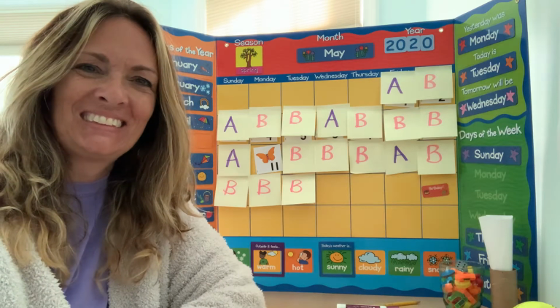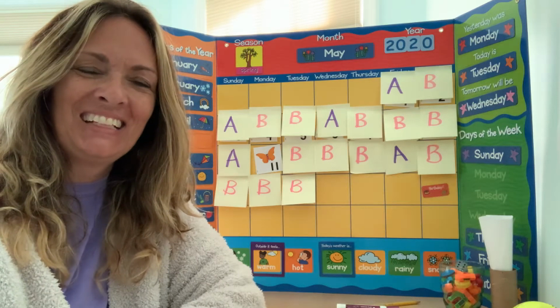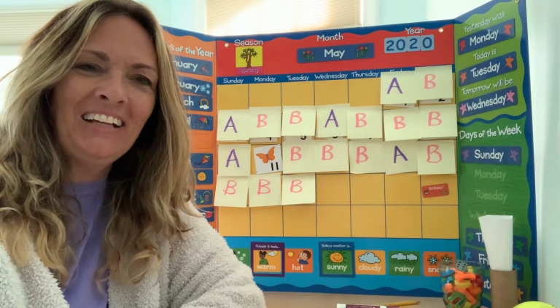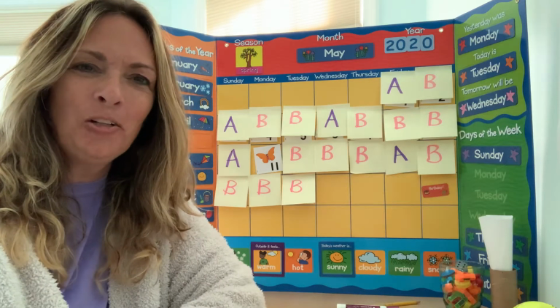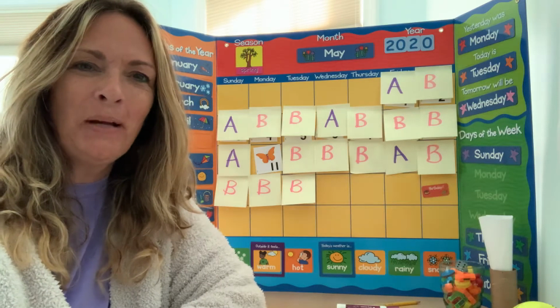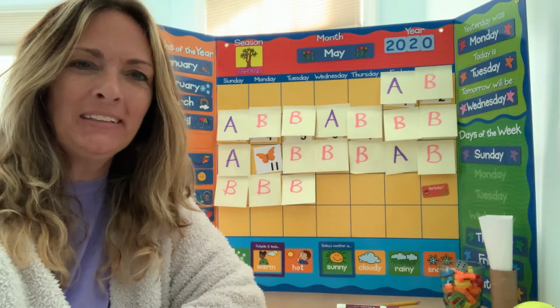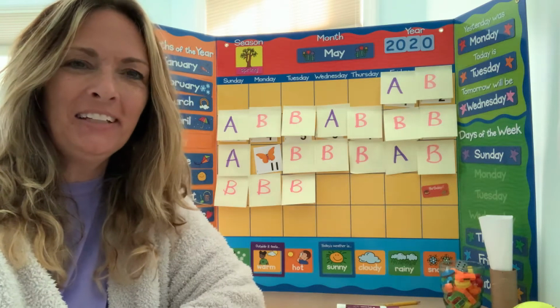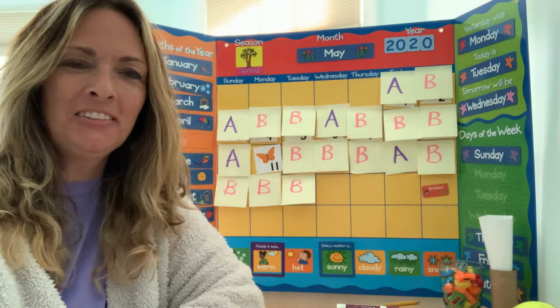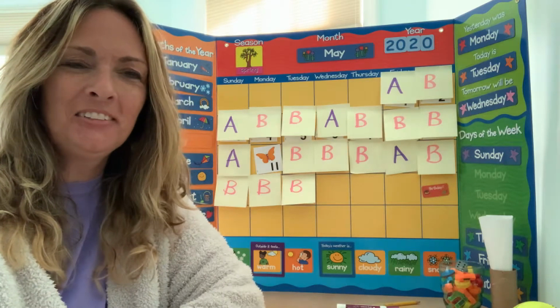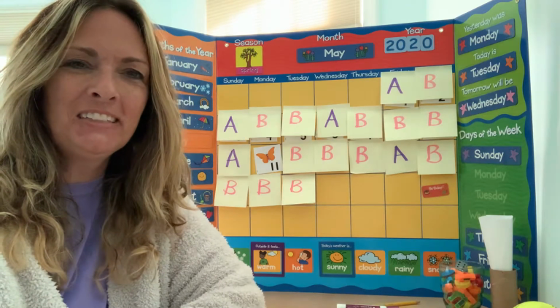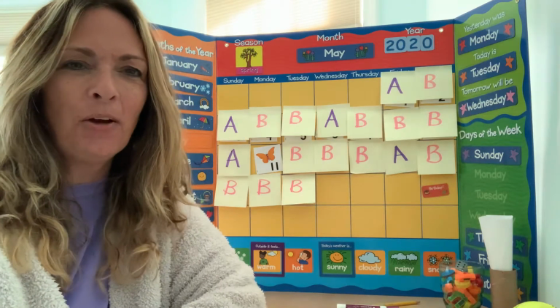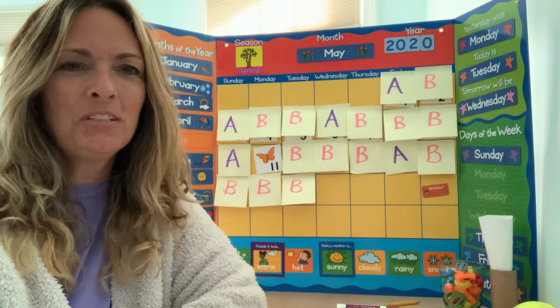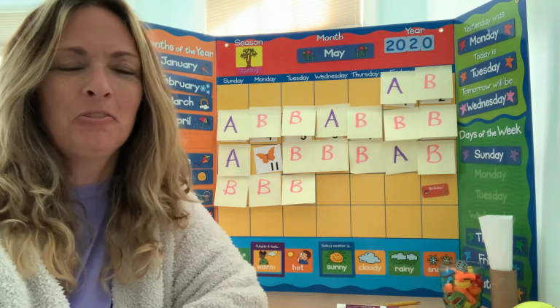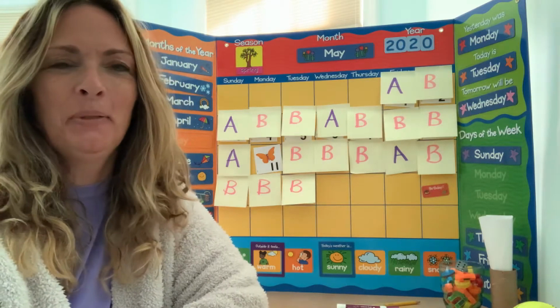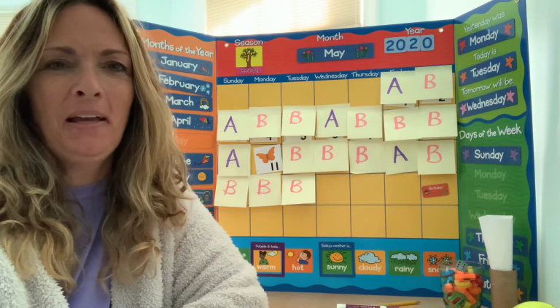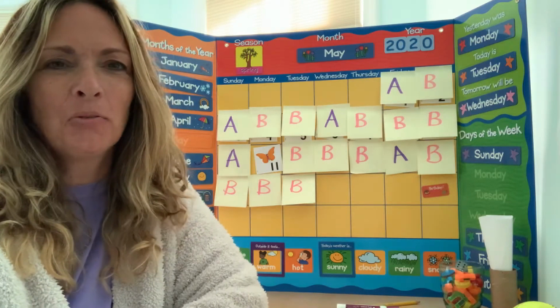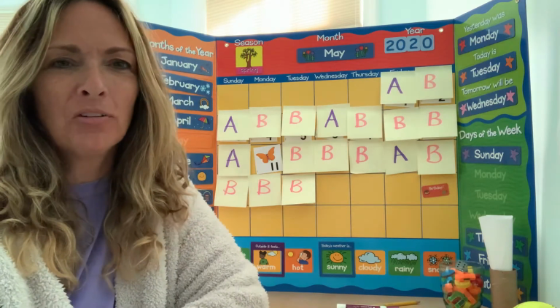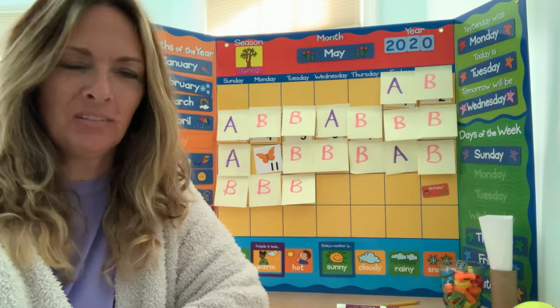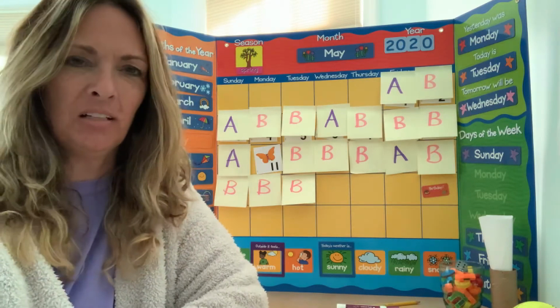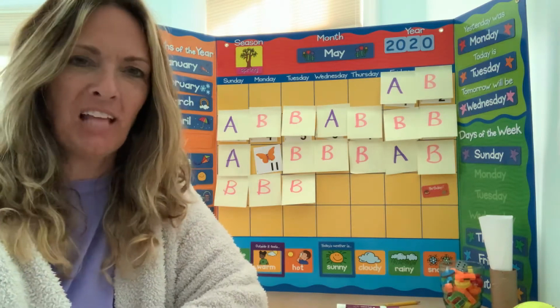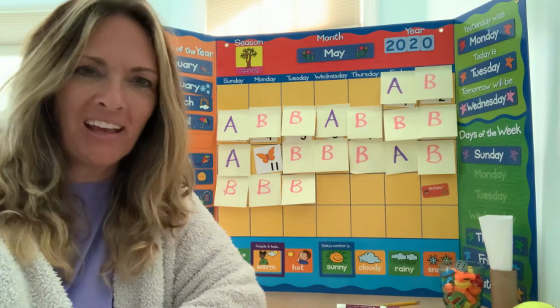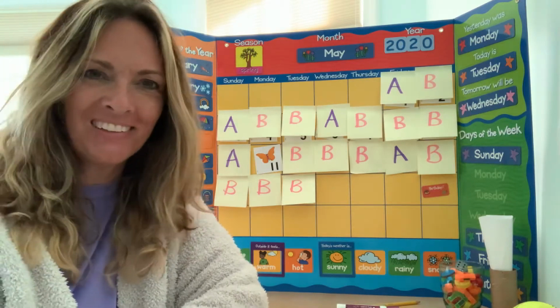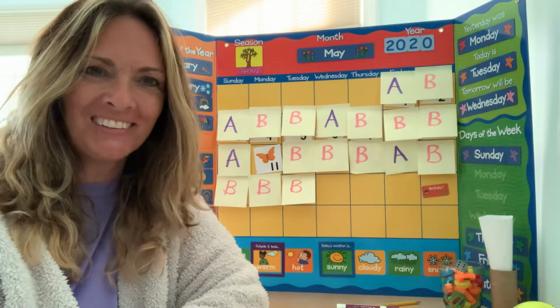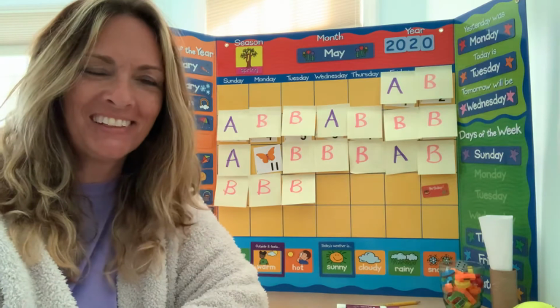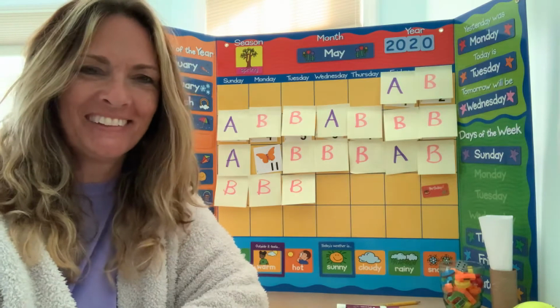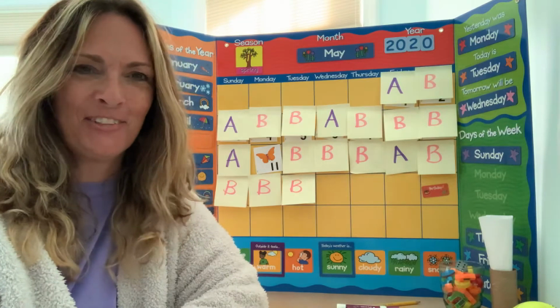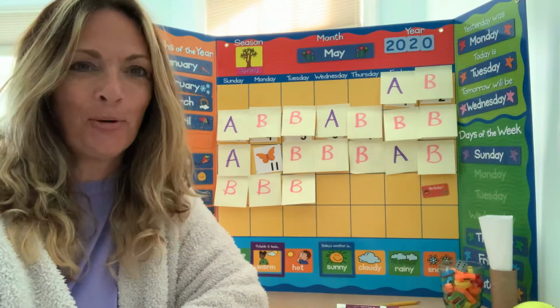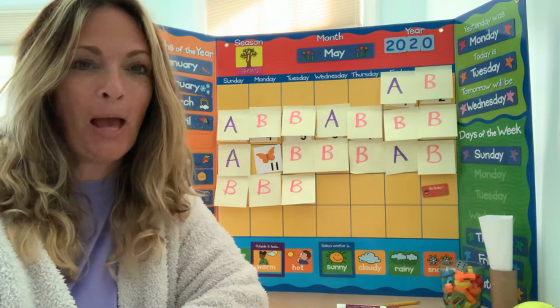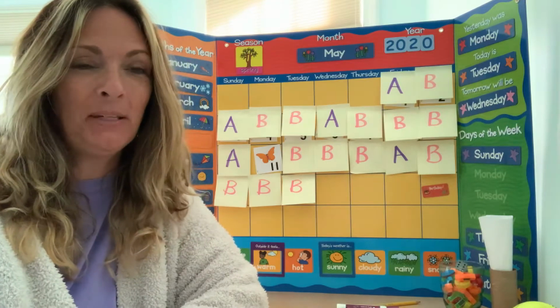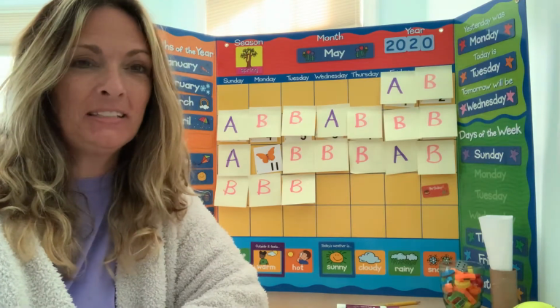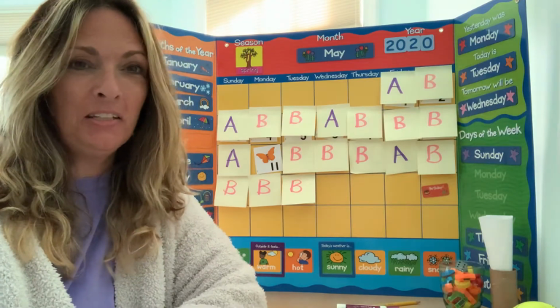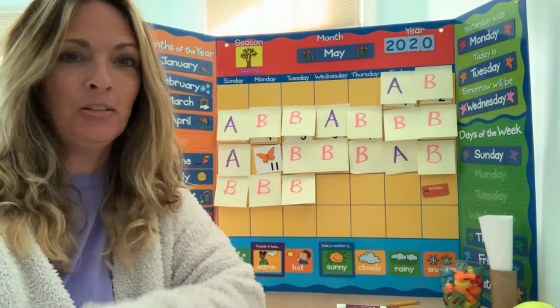Hello my littles! How is everybody out there in little land? So happy to see you.